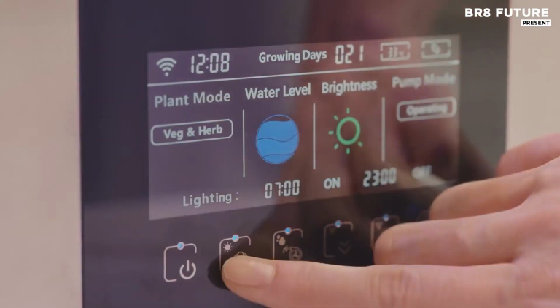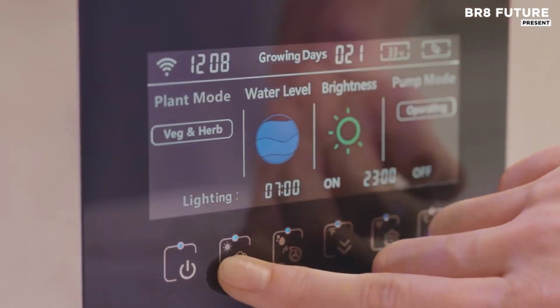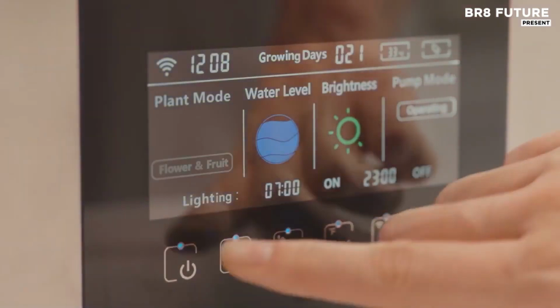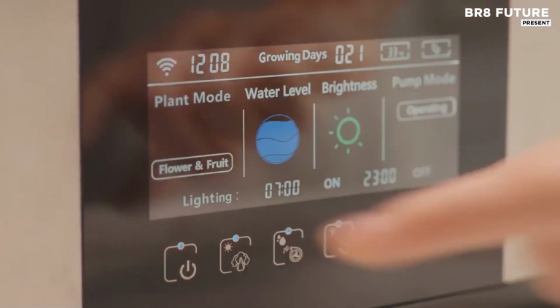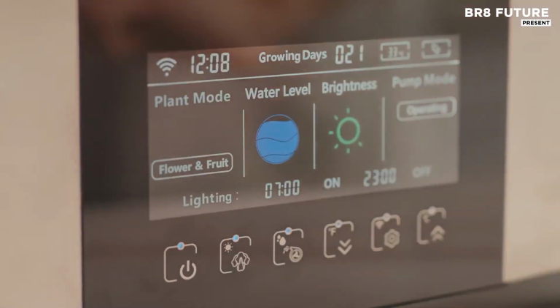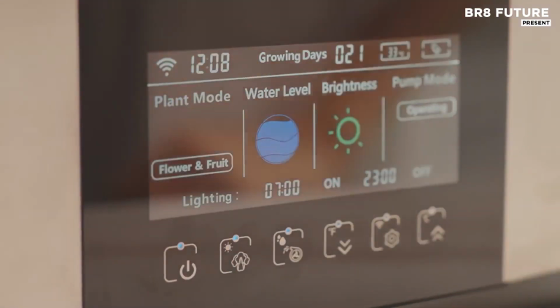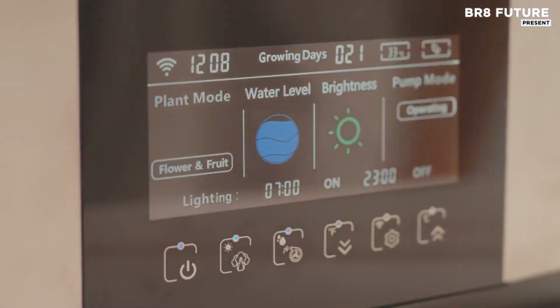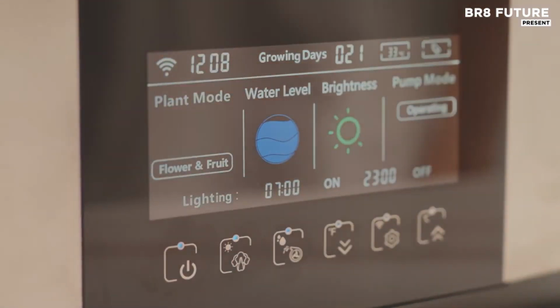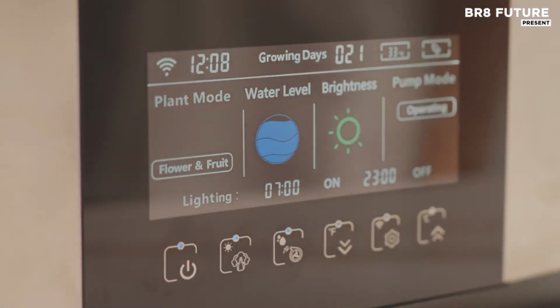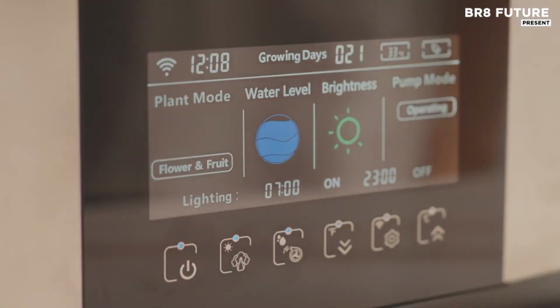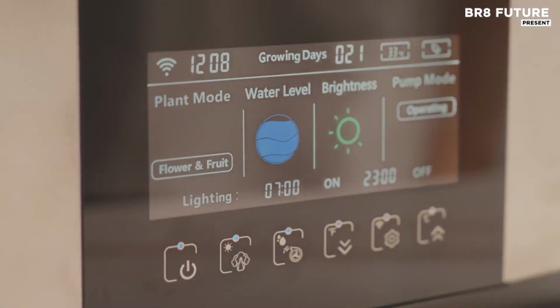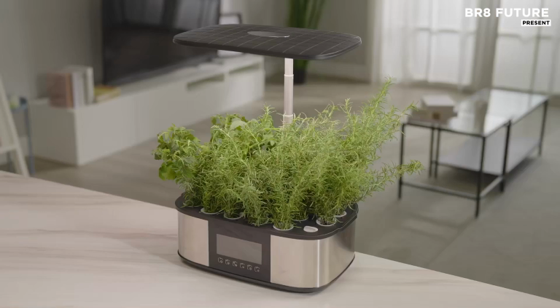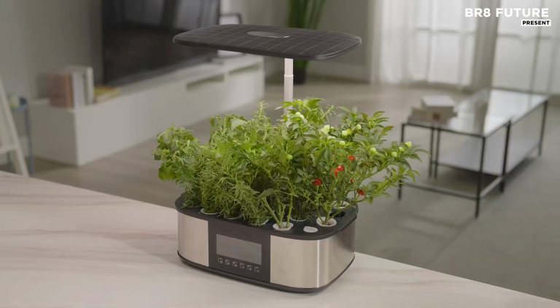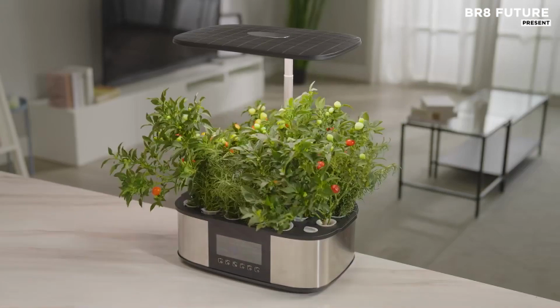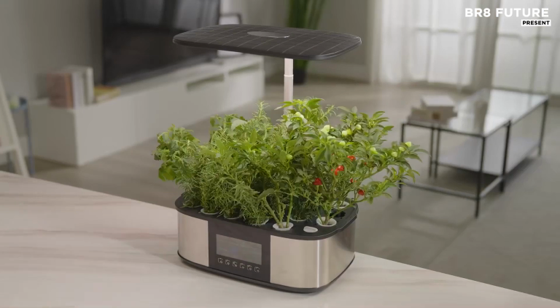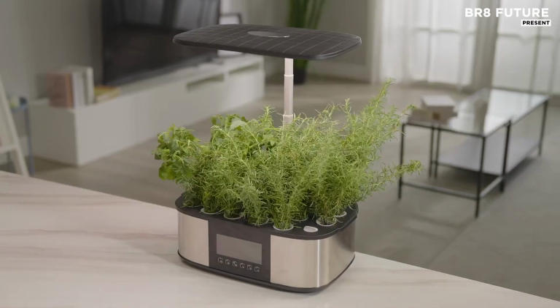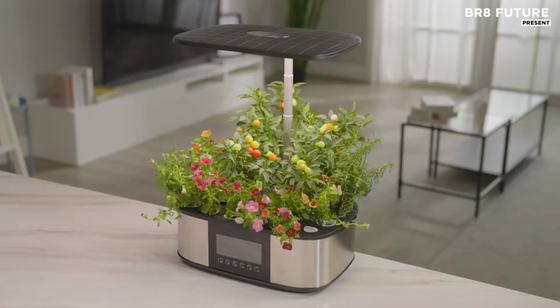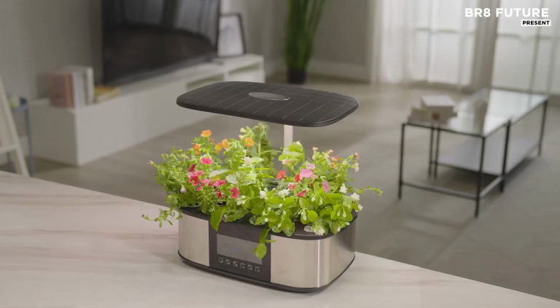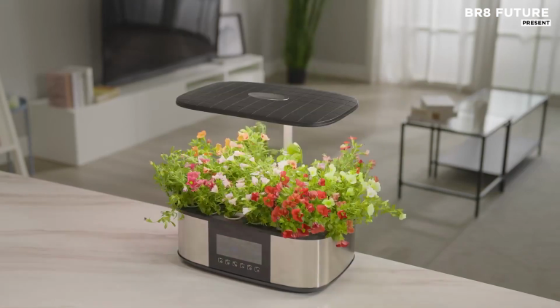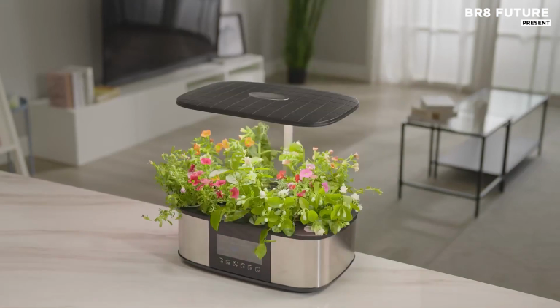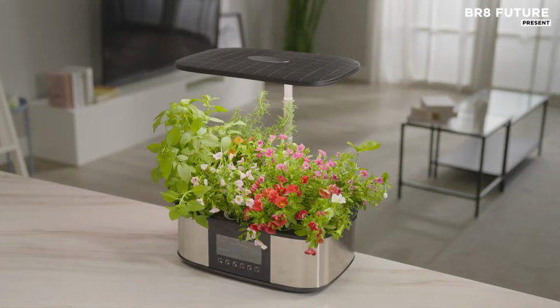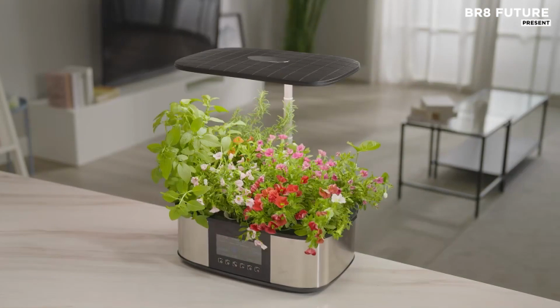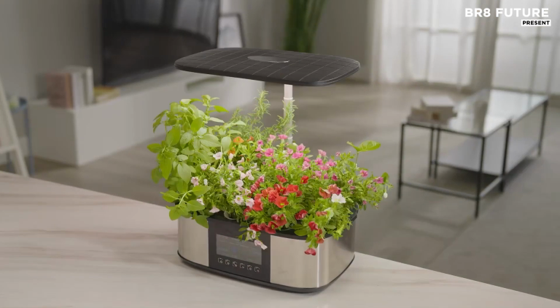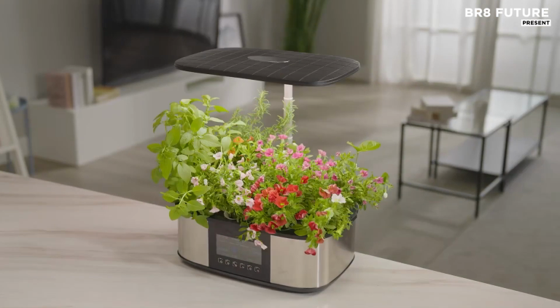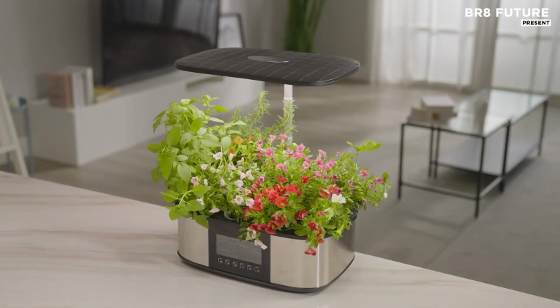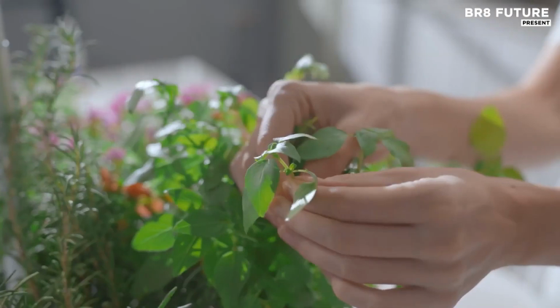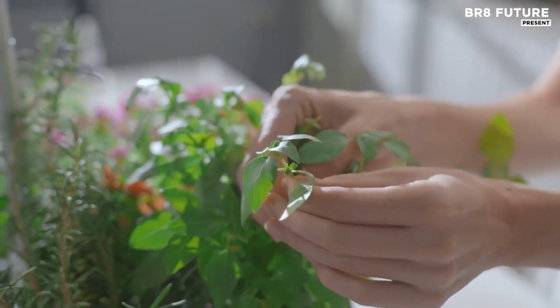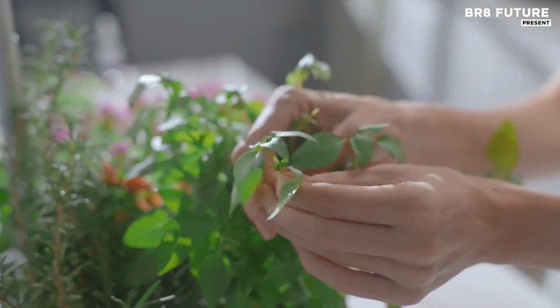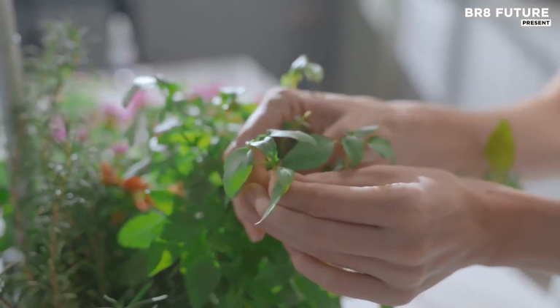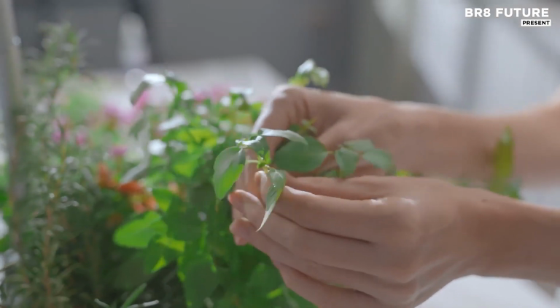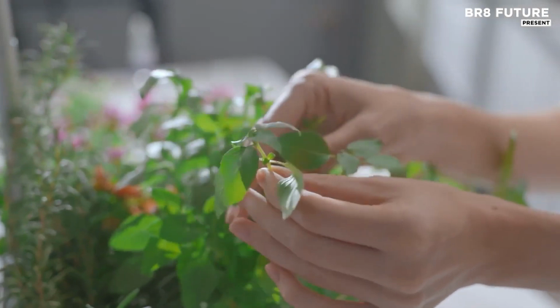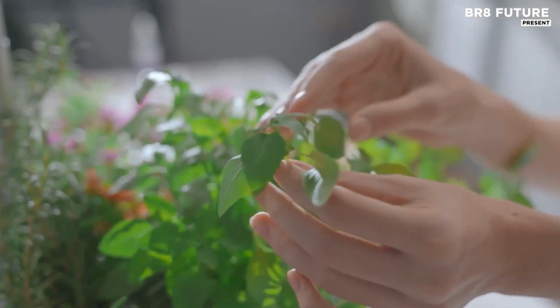Designed to speed up plant growth, the LPH Maxx is equipped with a 36-watt full-spectrum LED light that mimics natural sunlight.